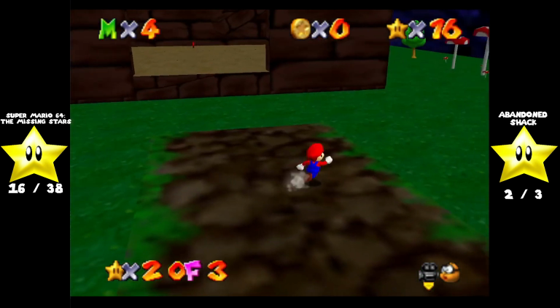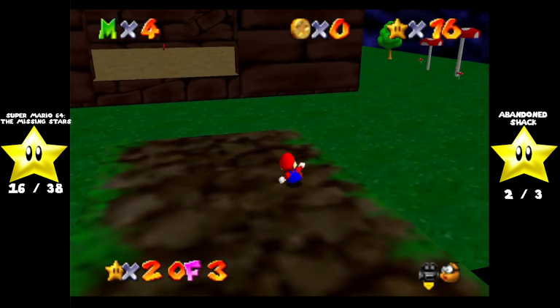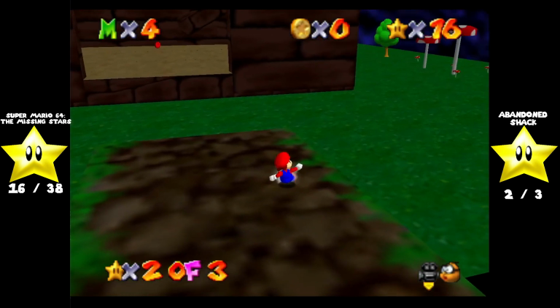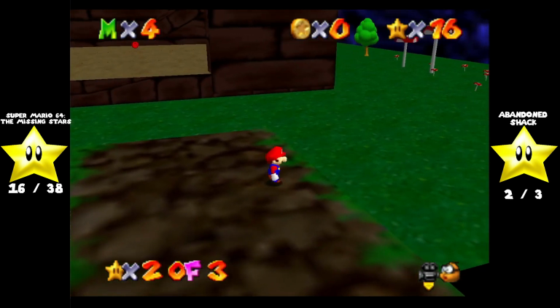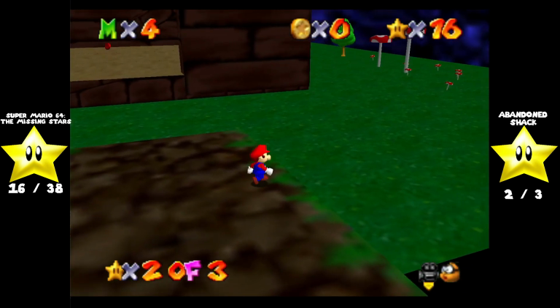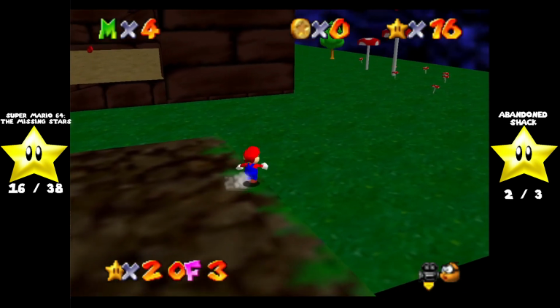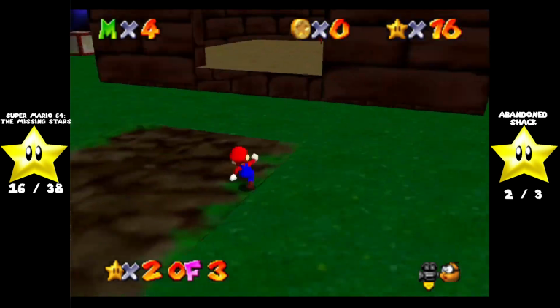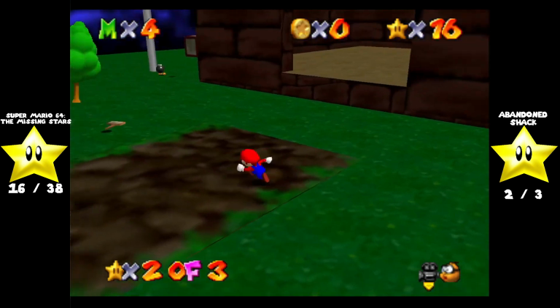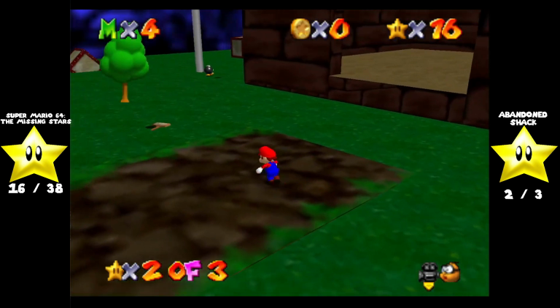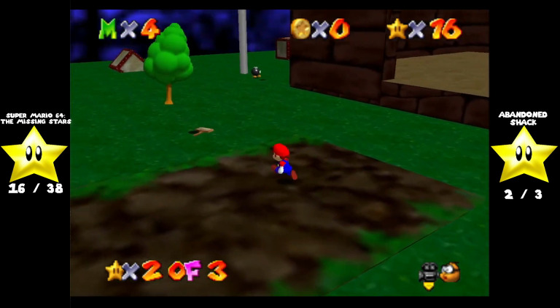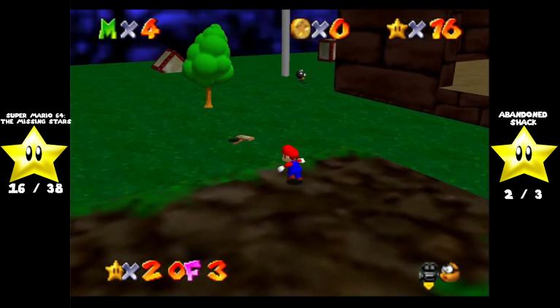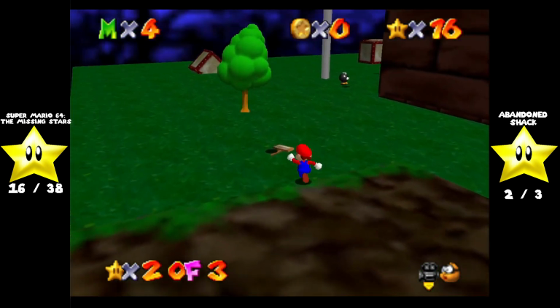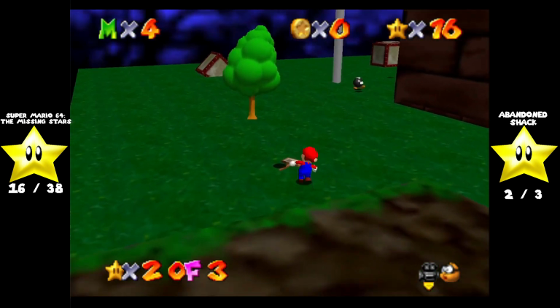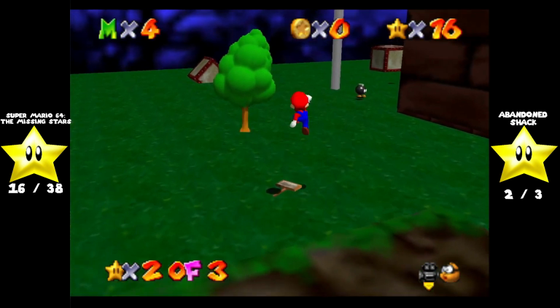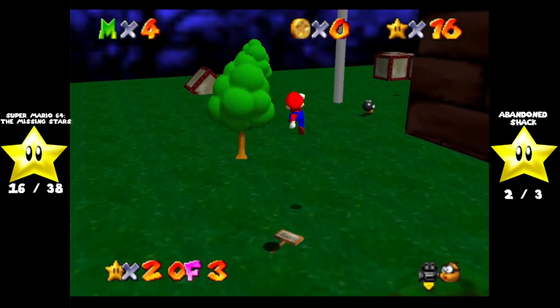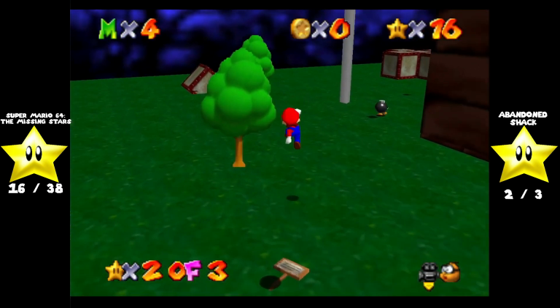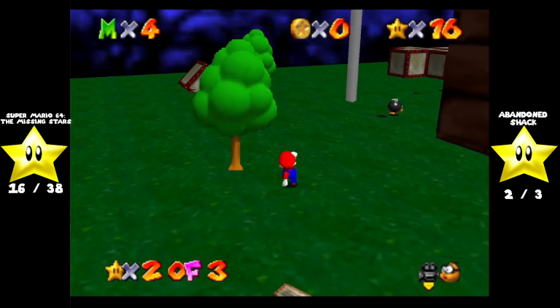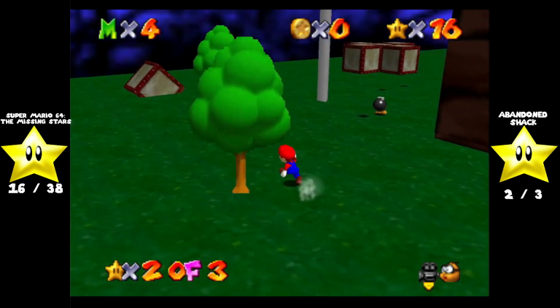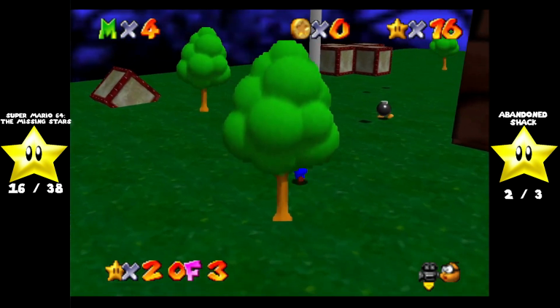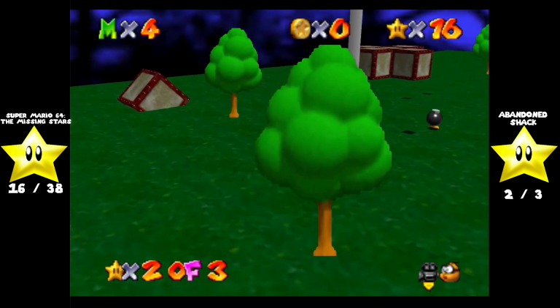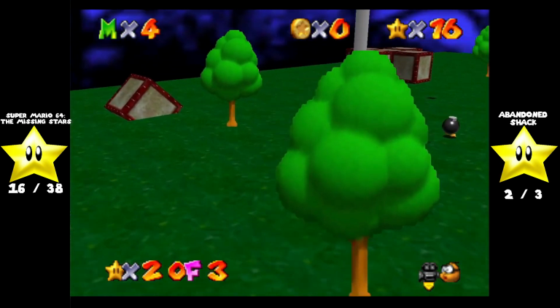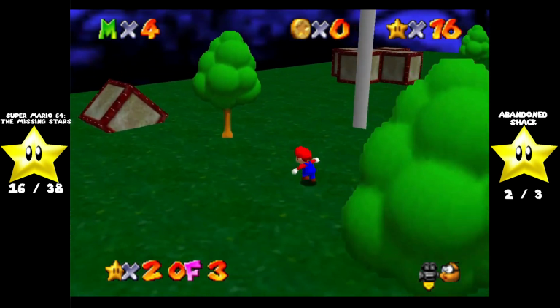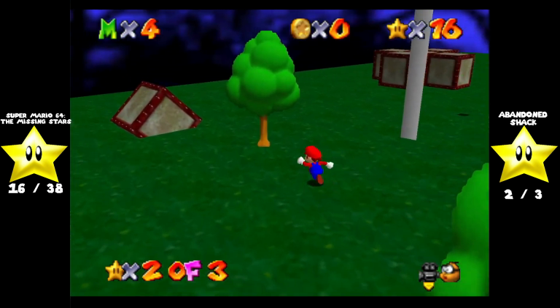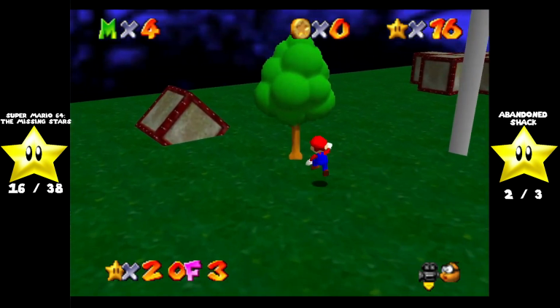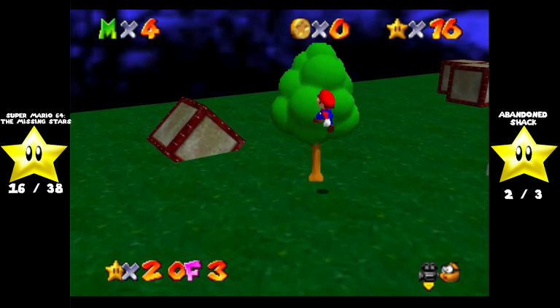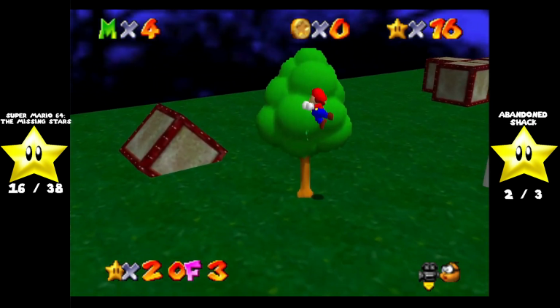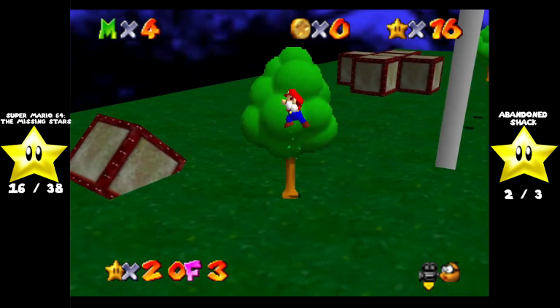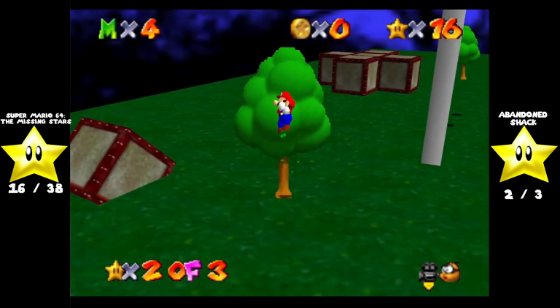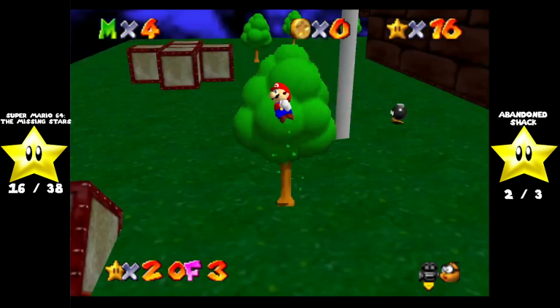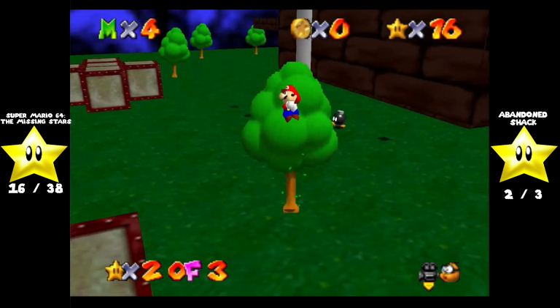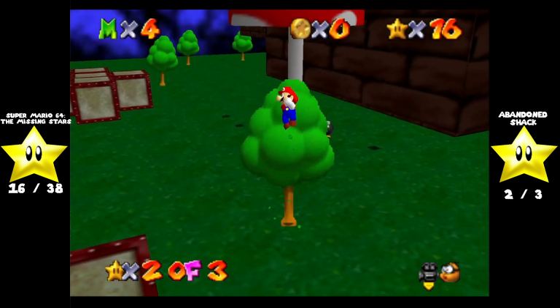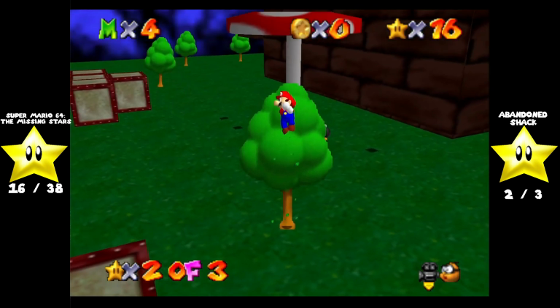It is now nighttime, and I believe this music is a remix of the milk bar theme from Legend of Zelda: Majora's Mask.